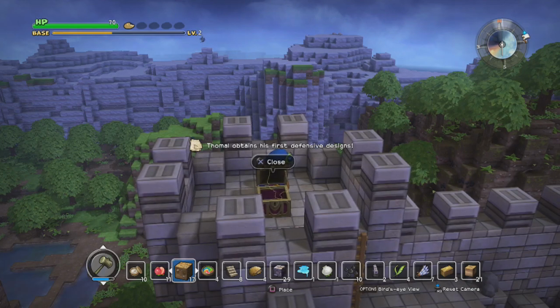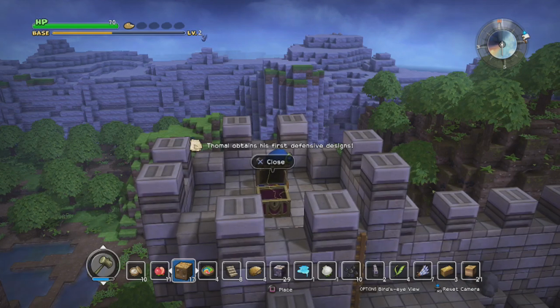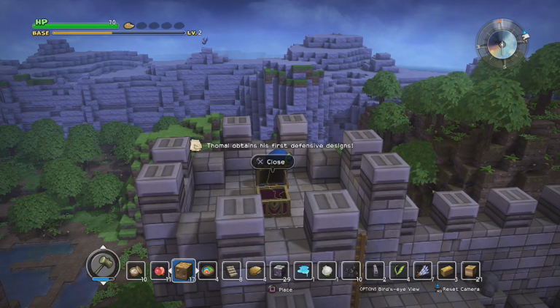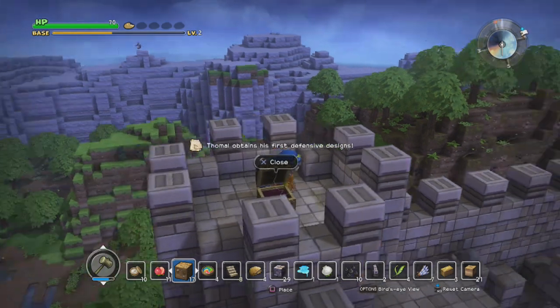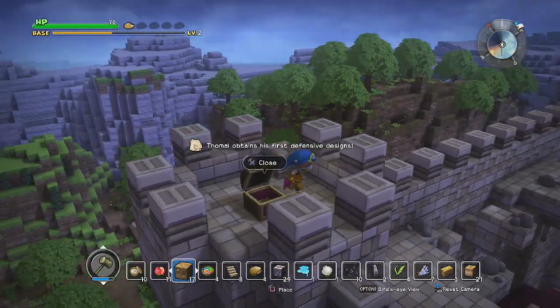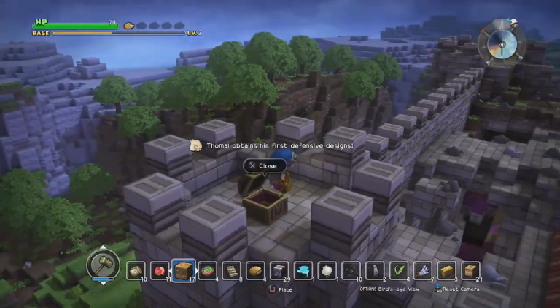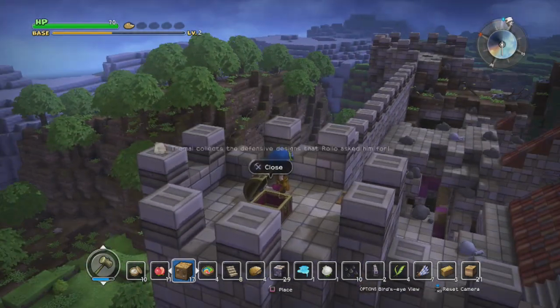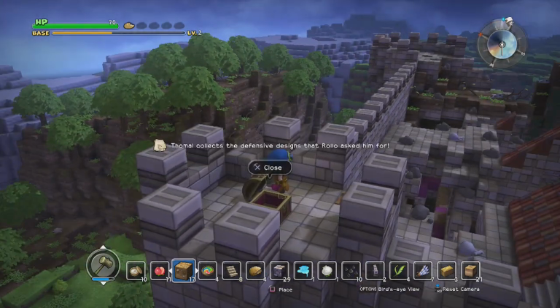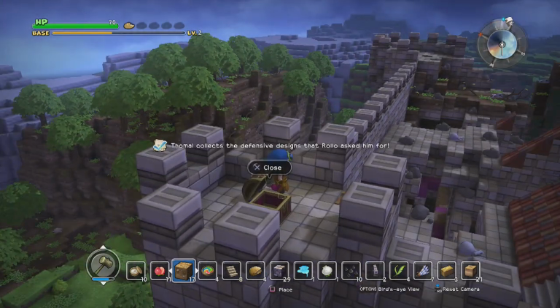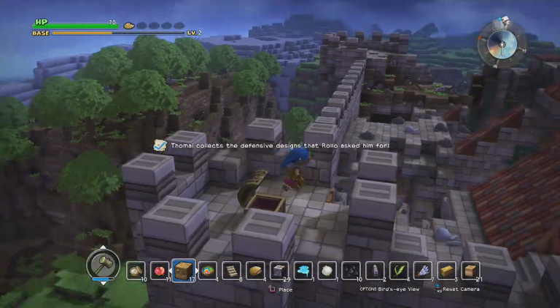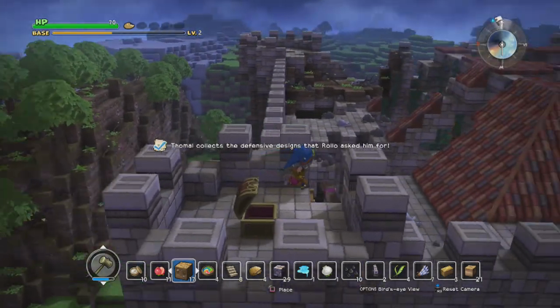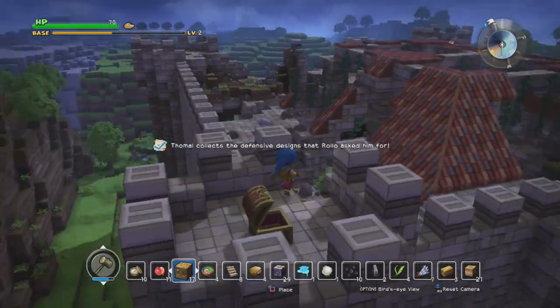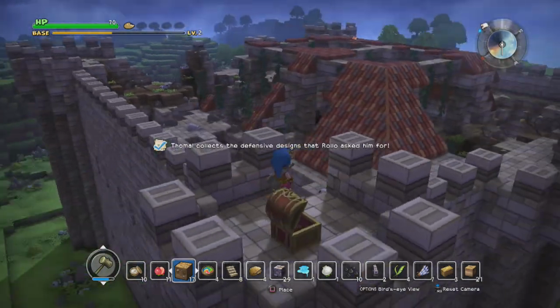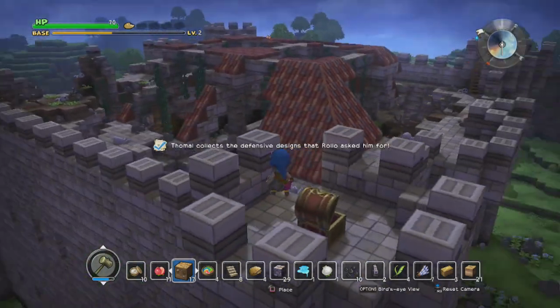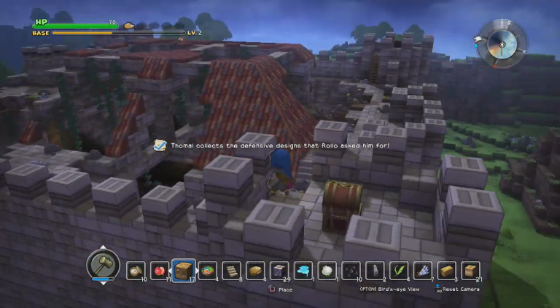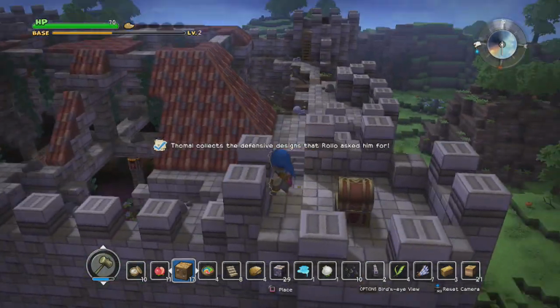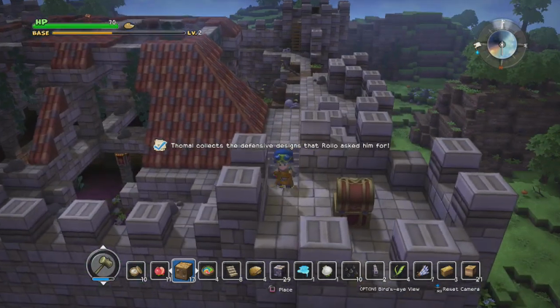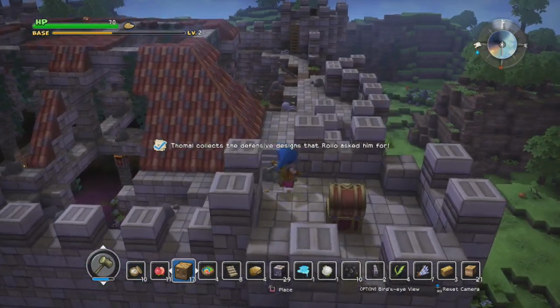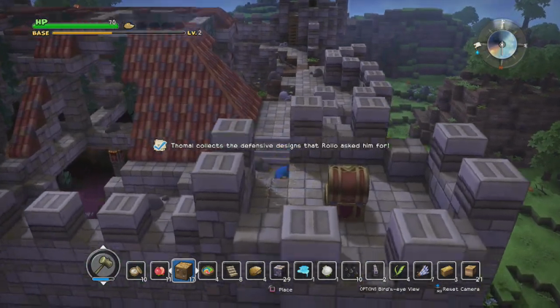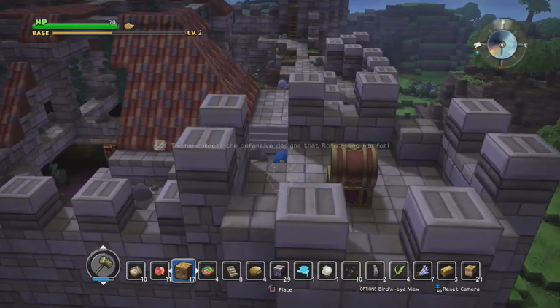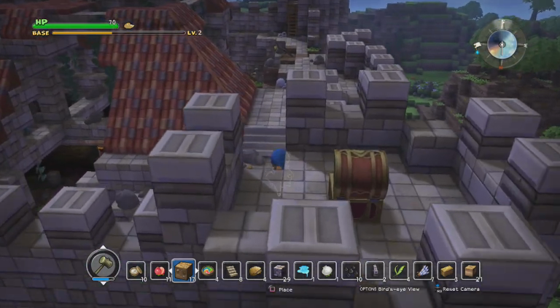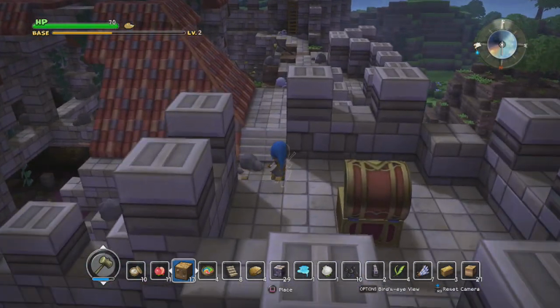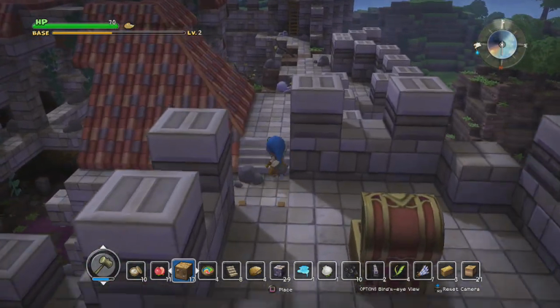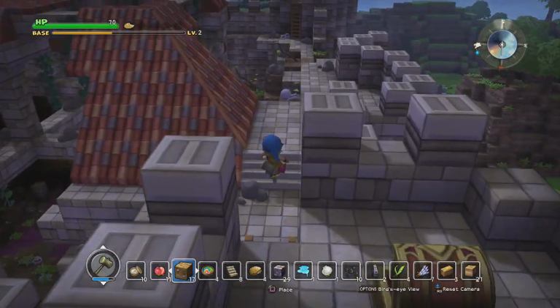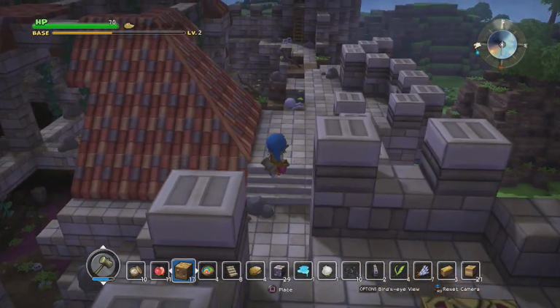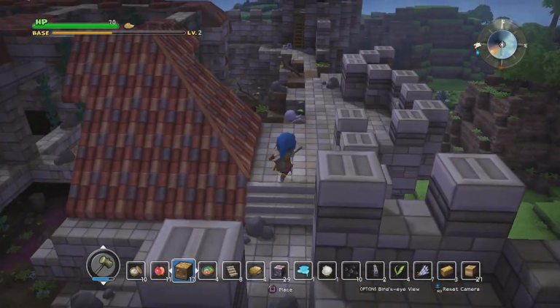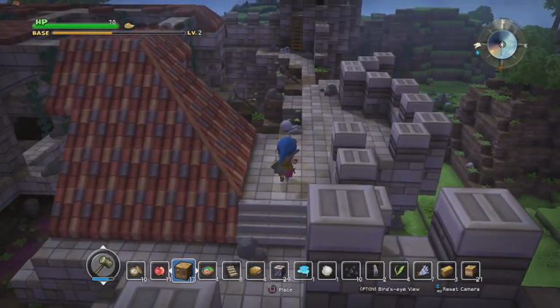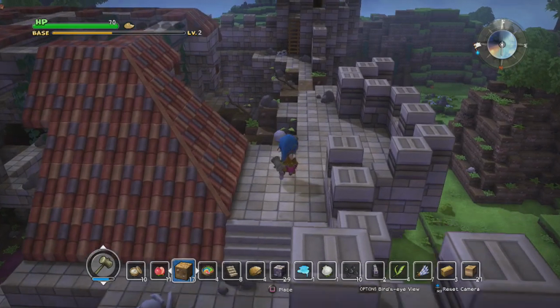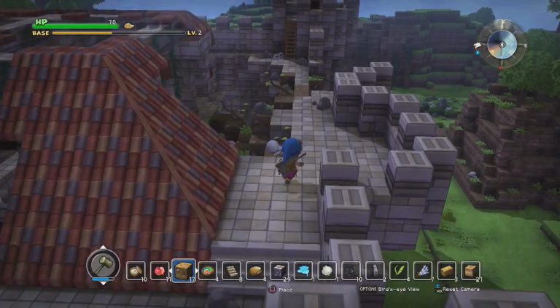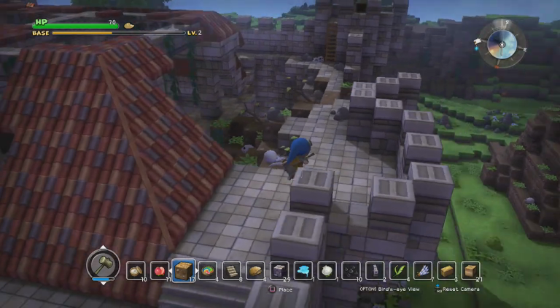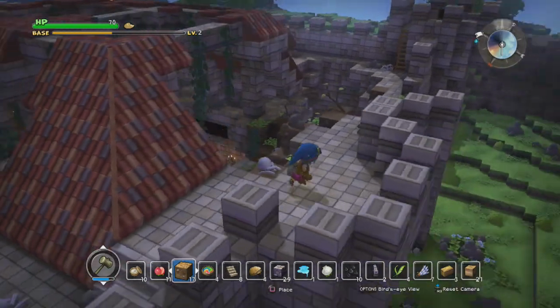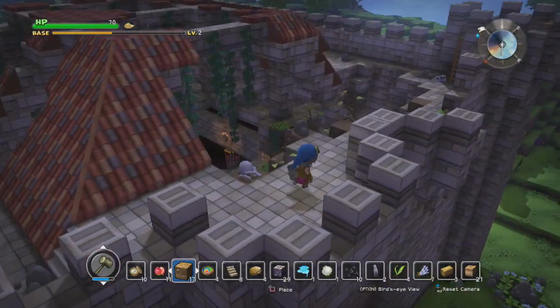Unfortunately everything's going to be overcast for a while. I kind of do like that all the old ghosts talk in the old type of English like they did in the original Dragon Quest. Chest unlocked — let's grab this blueprint and just go home.